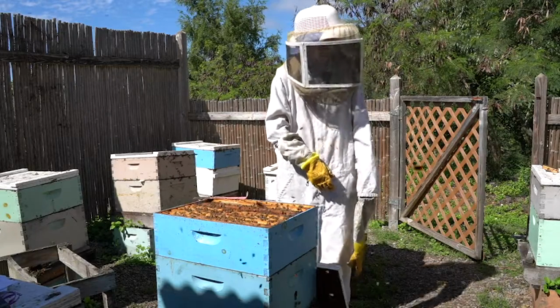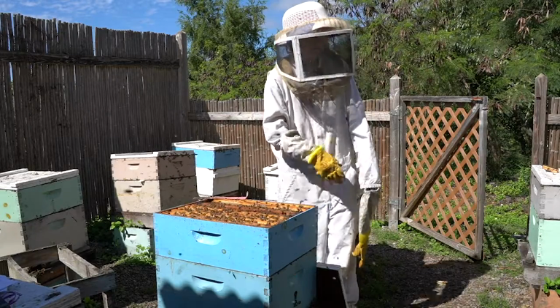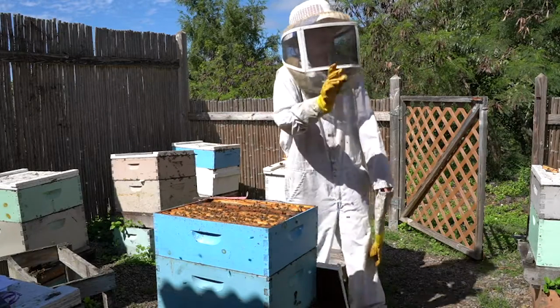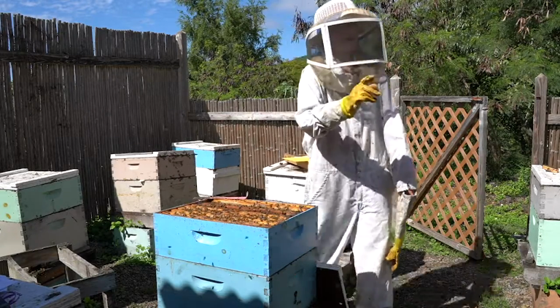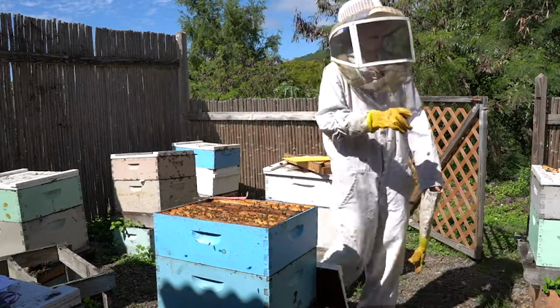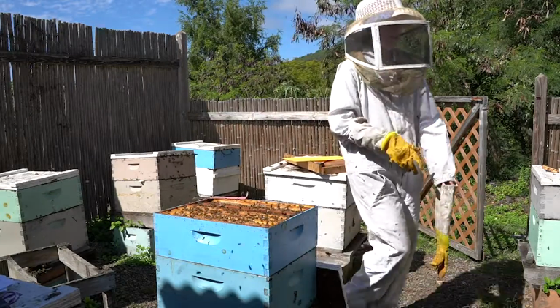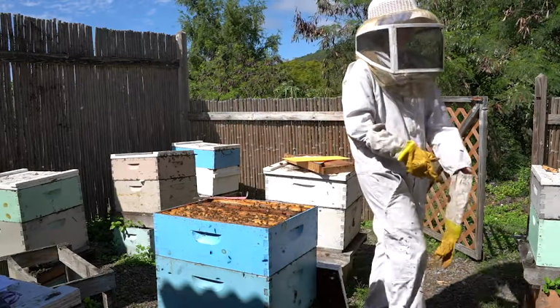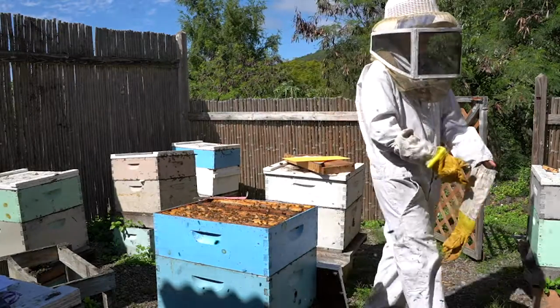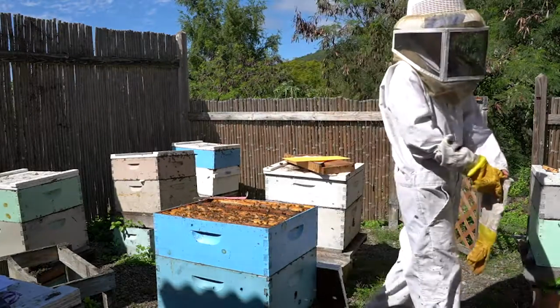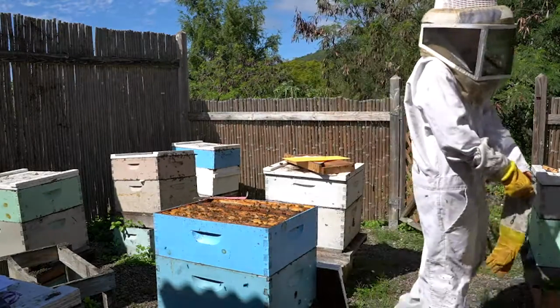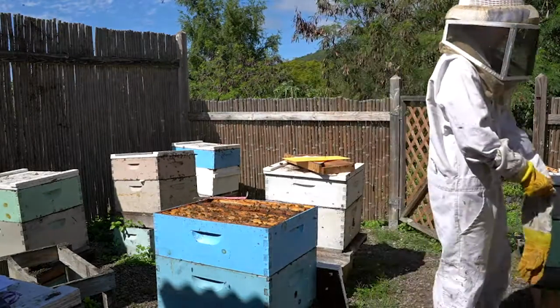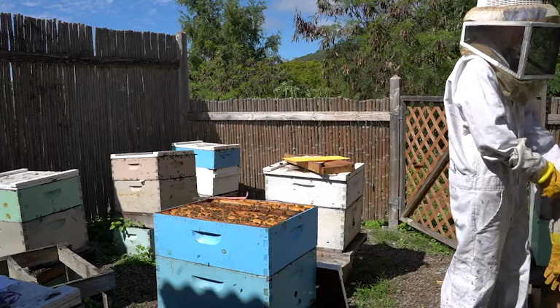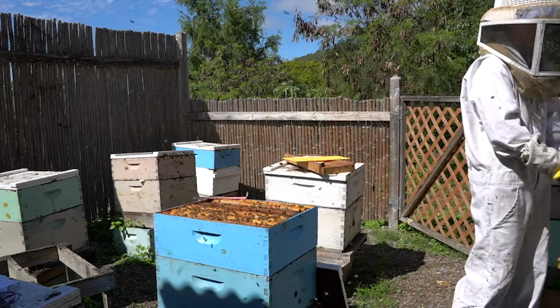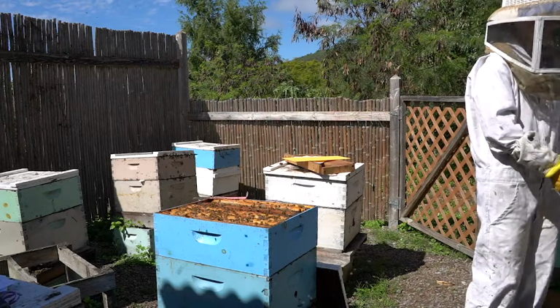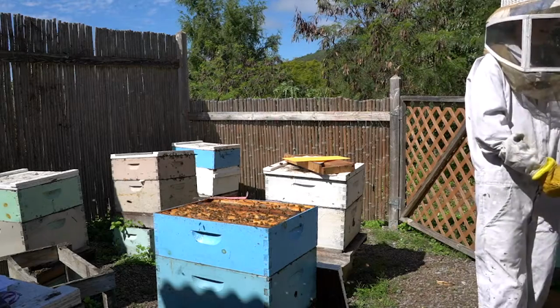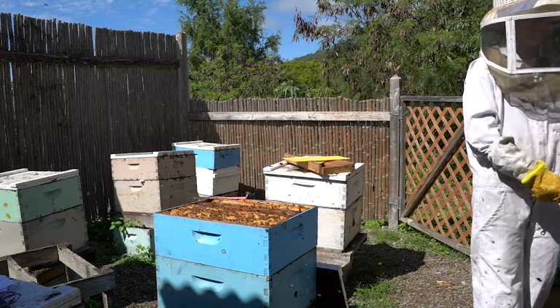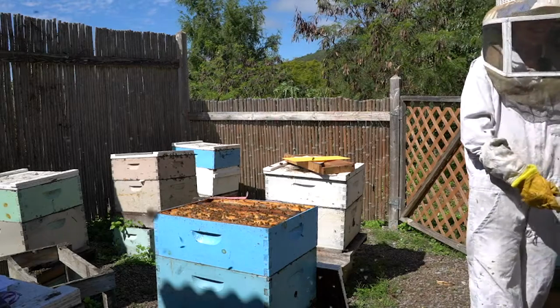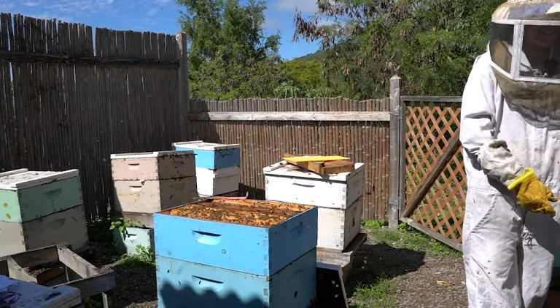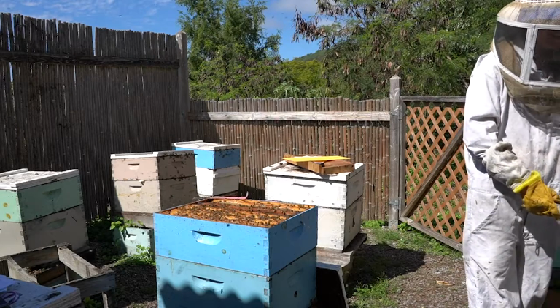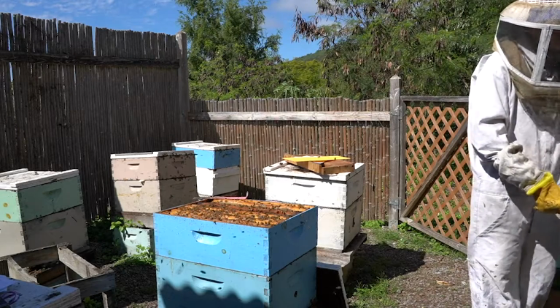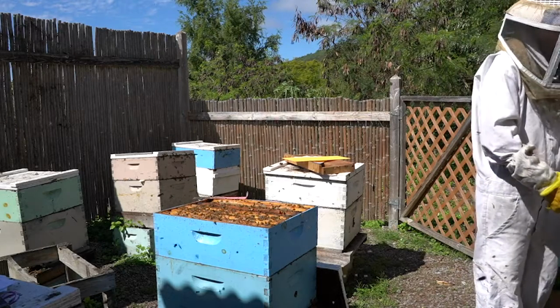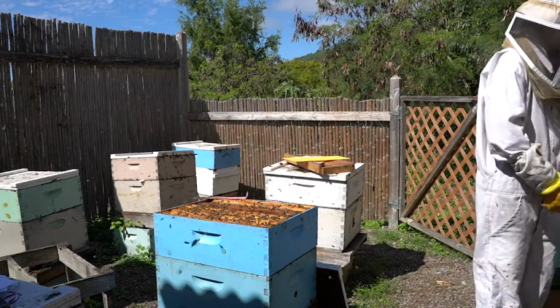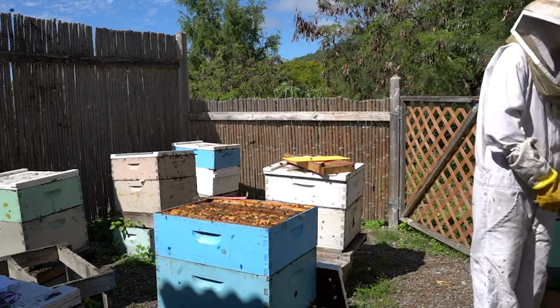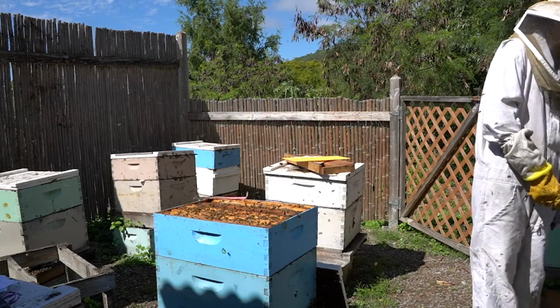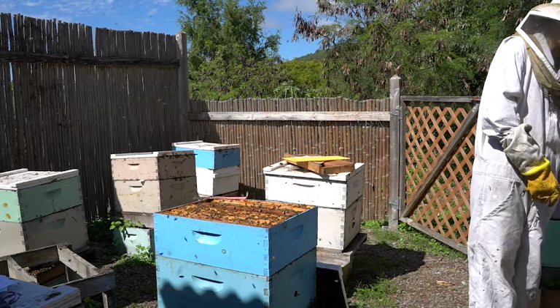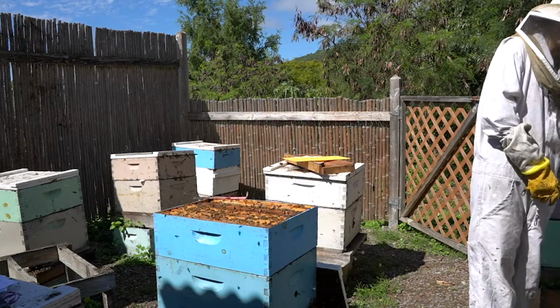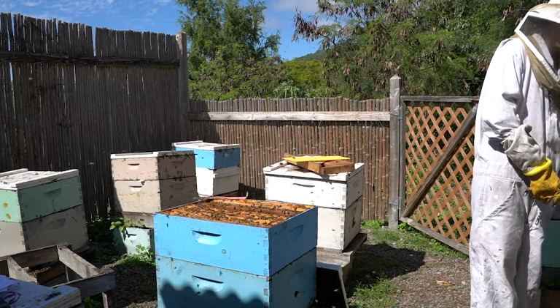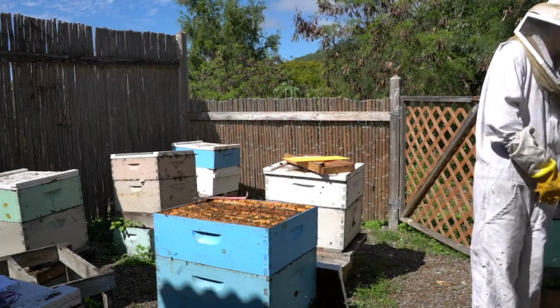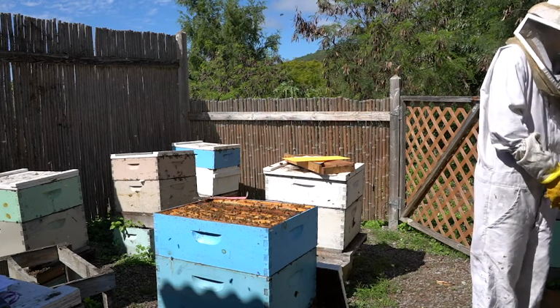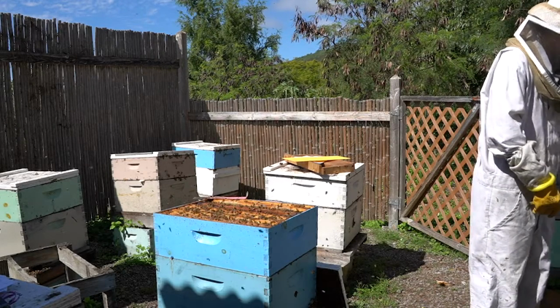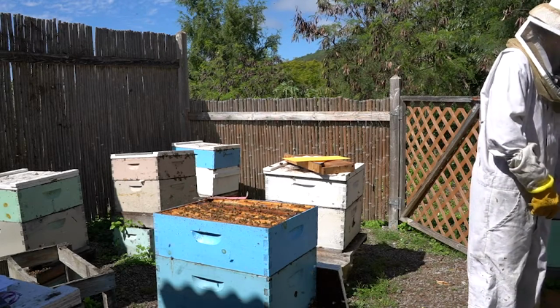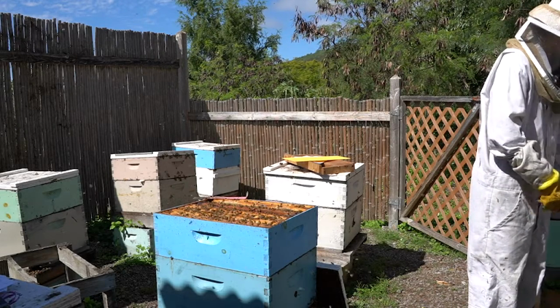One second — I have a bee in my bonnet, just kidding — in my suit sleeve.